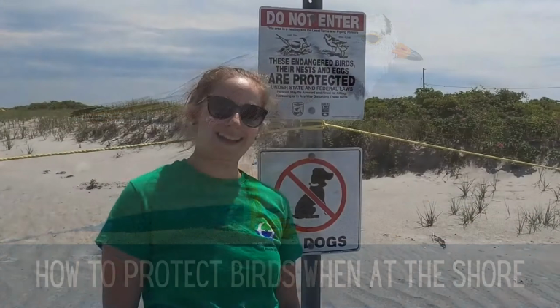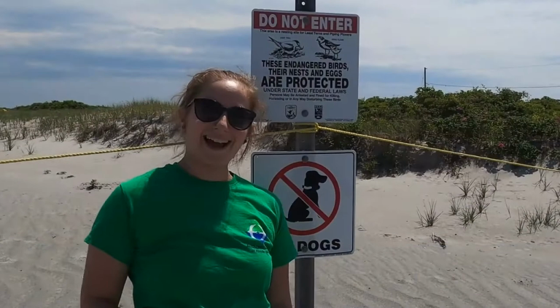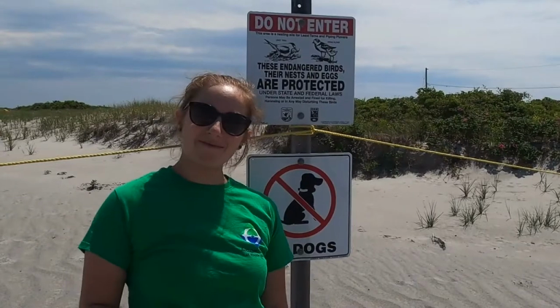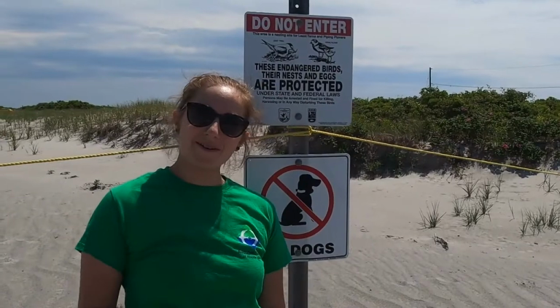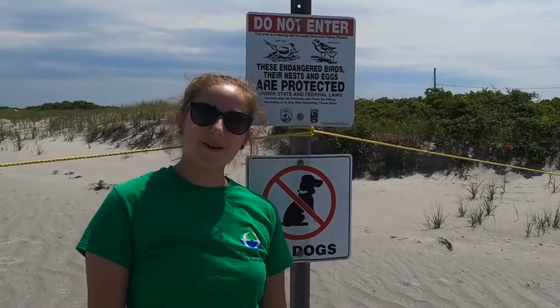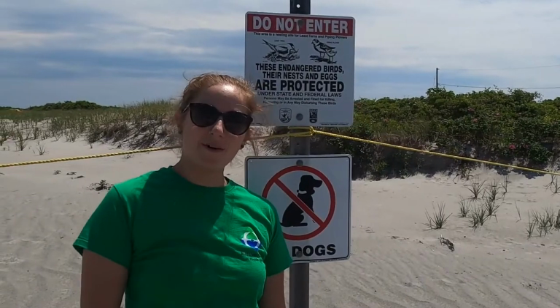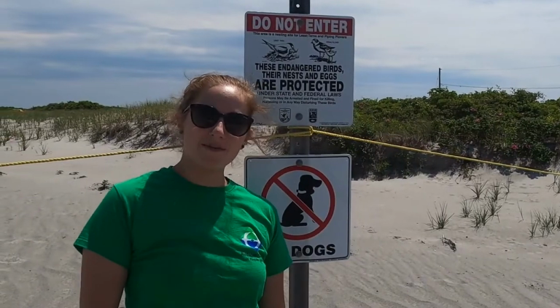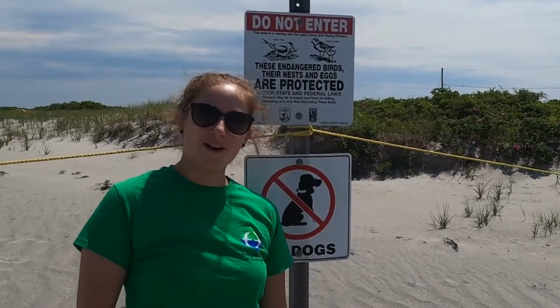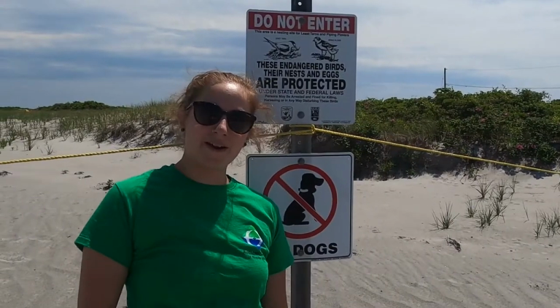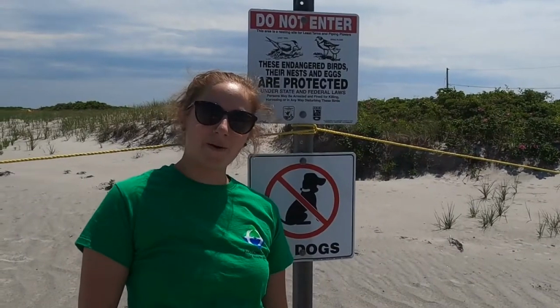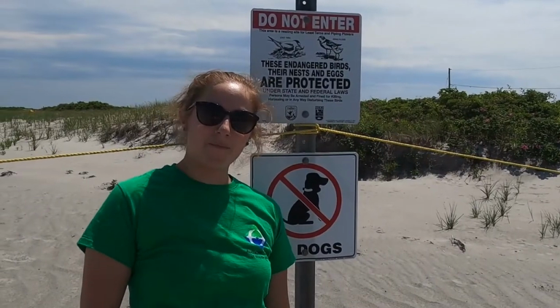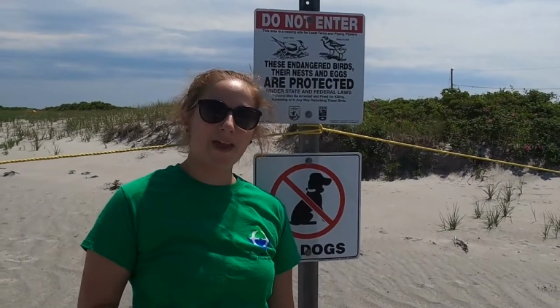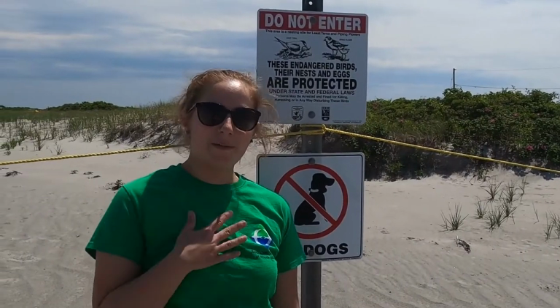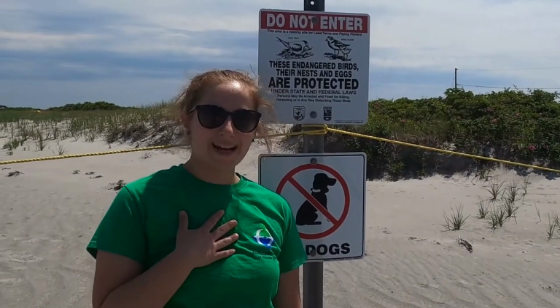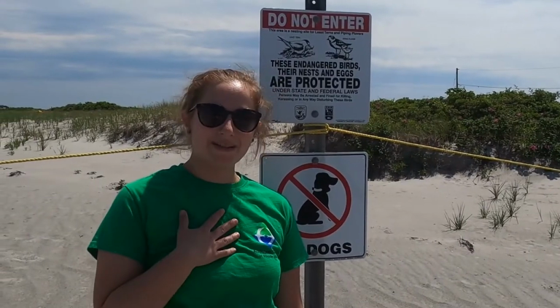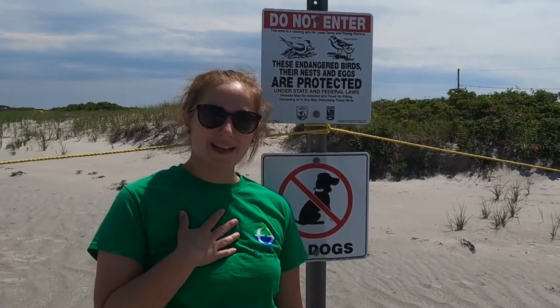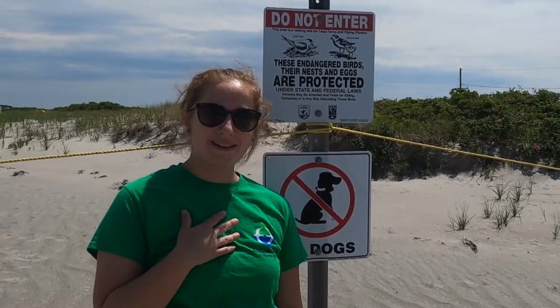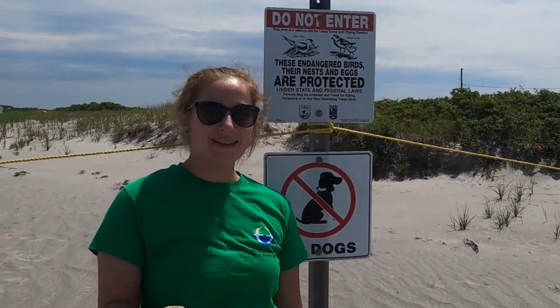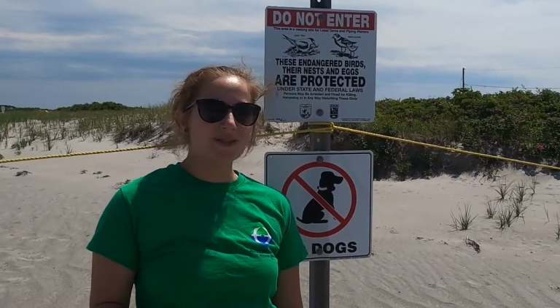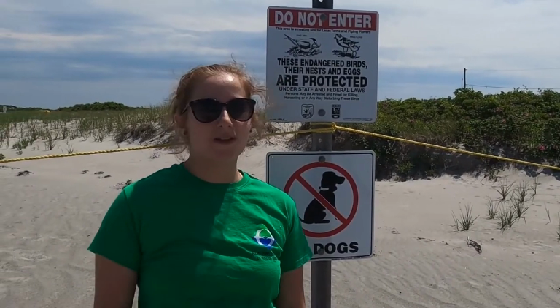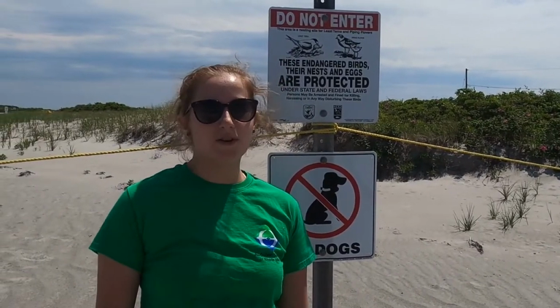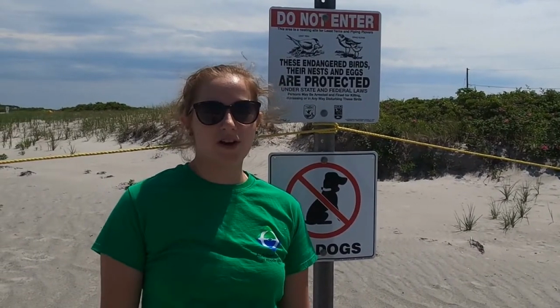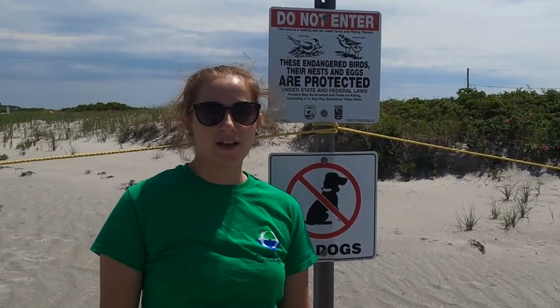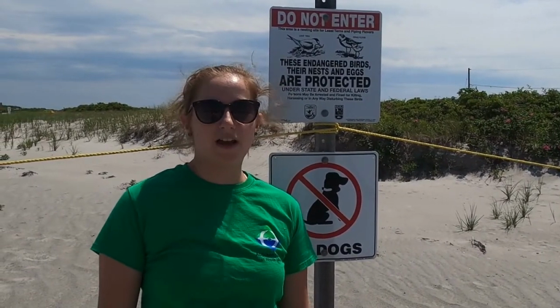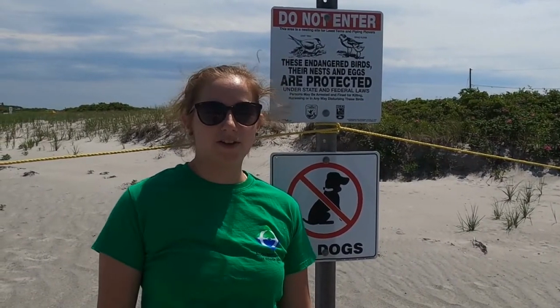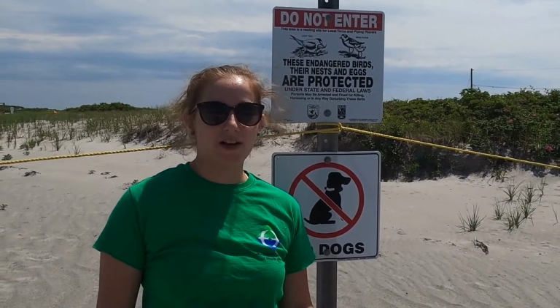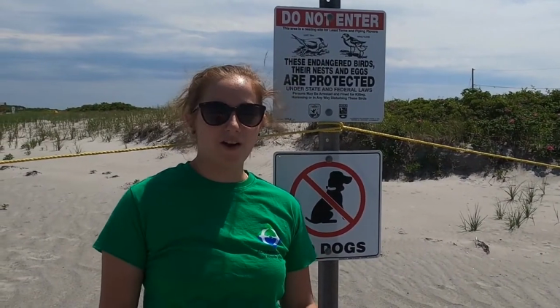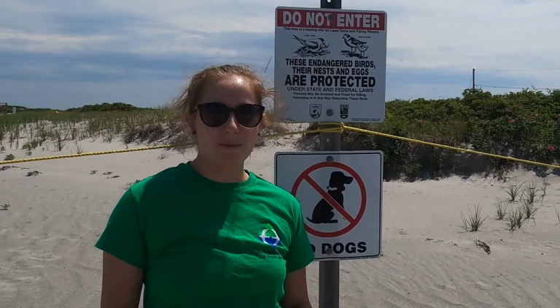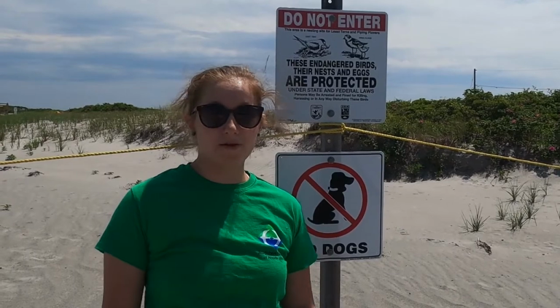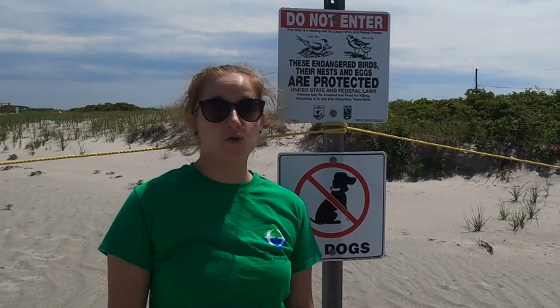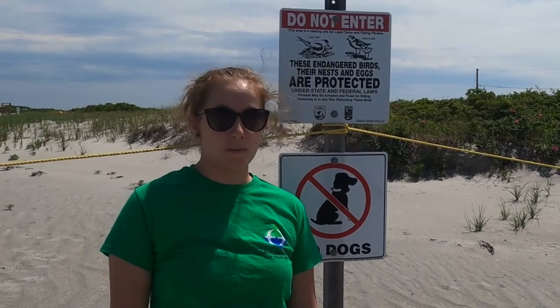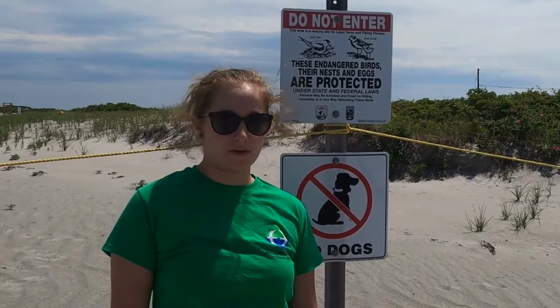Hi everyone! Welcome to Audubon at Home. My name is Iana and this week we are talking and learning all about shorebirds.